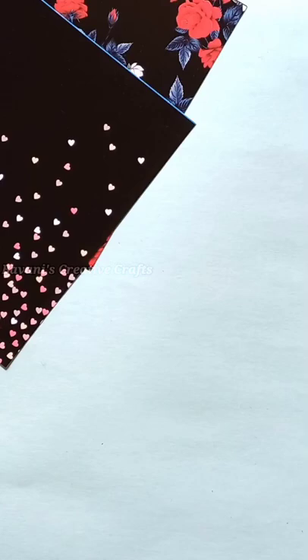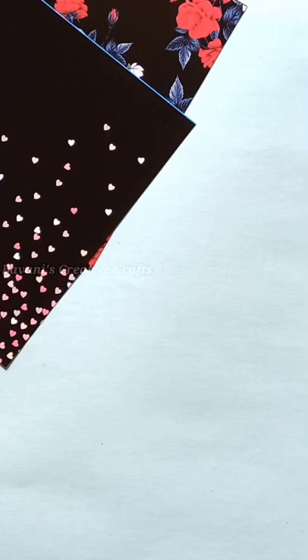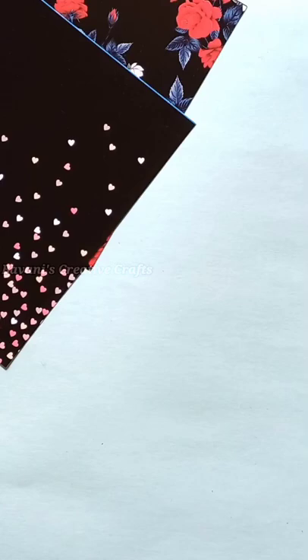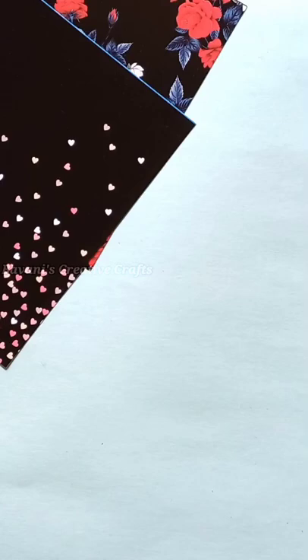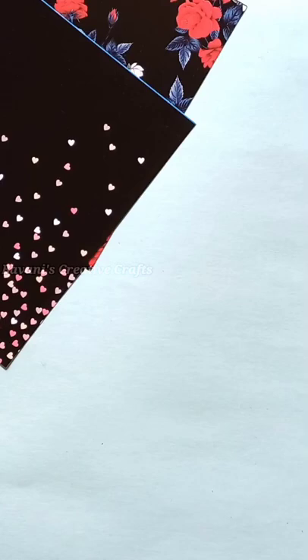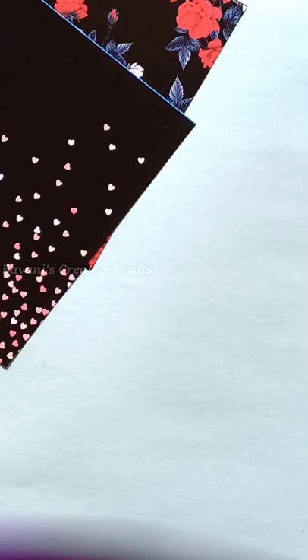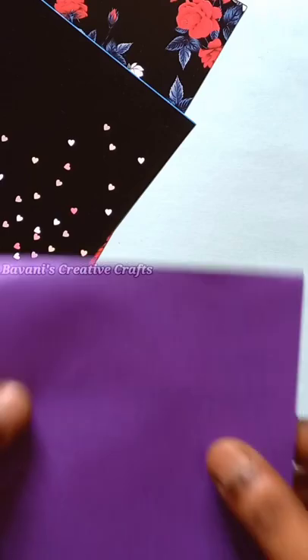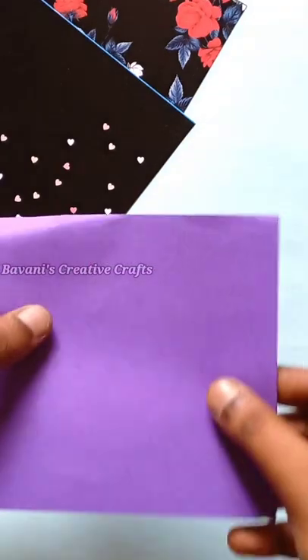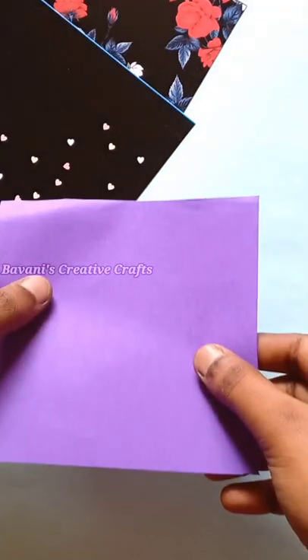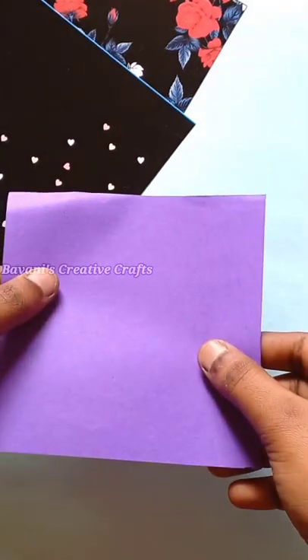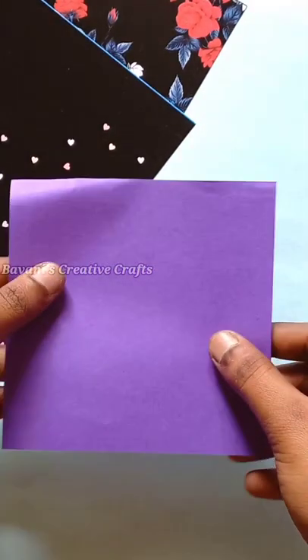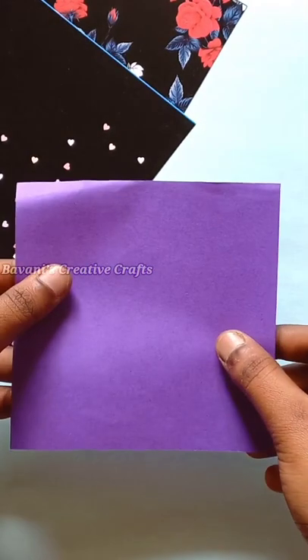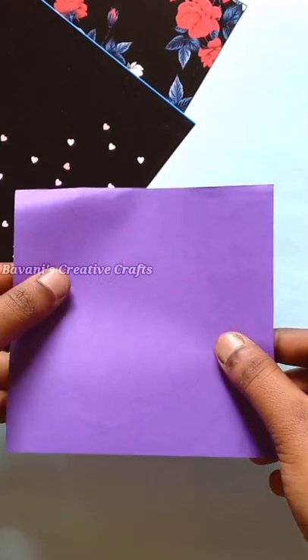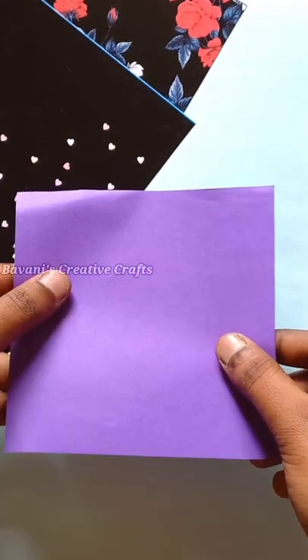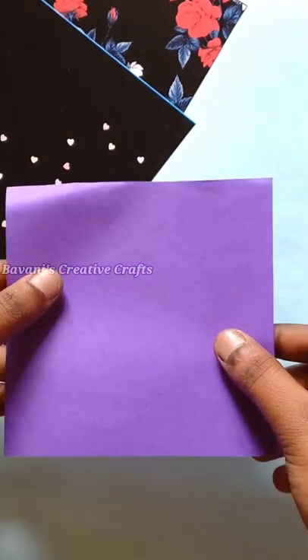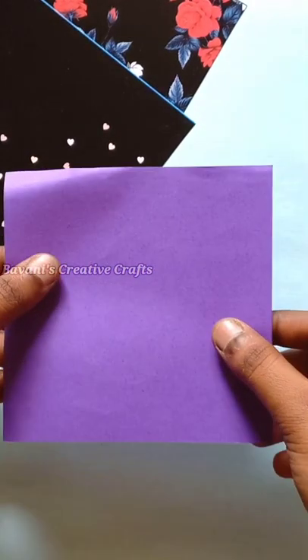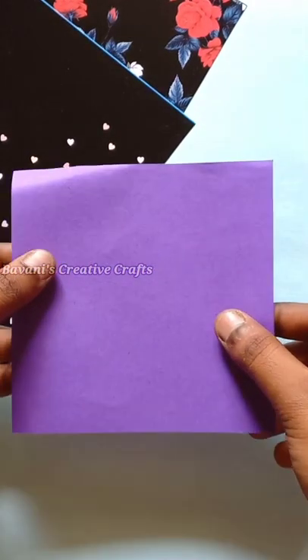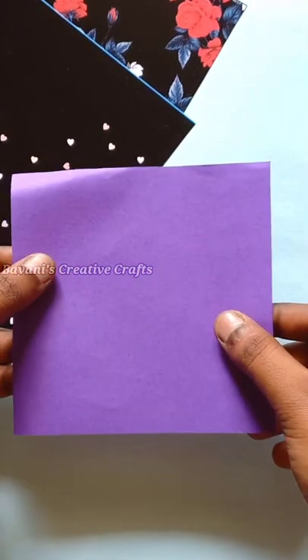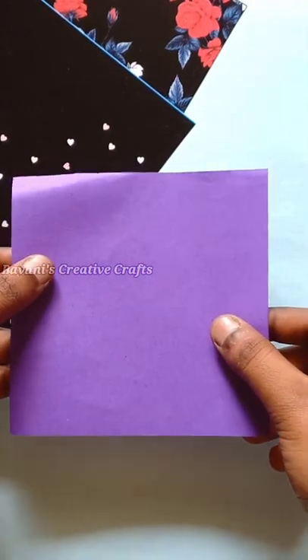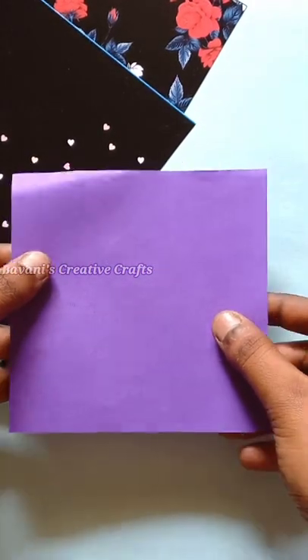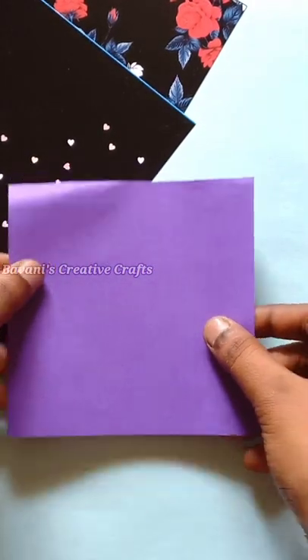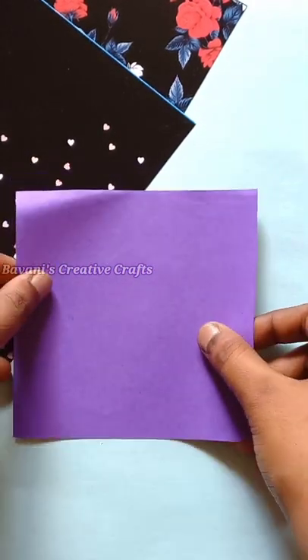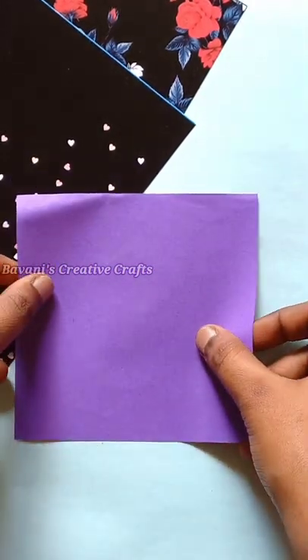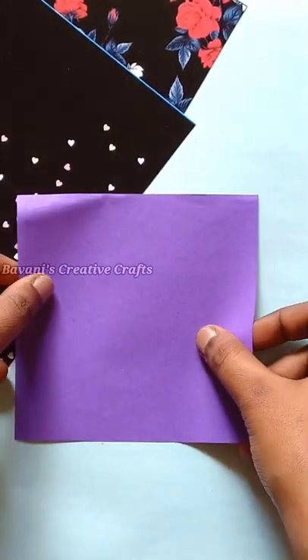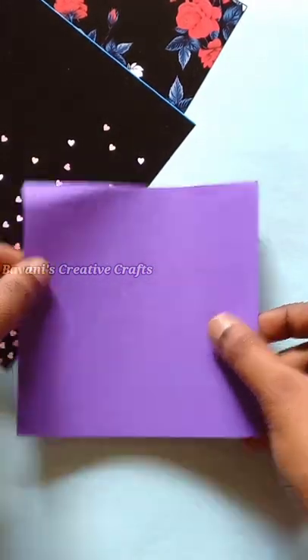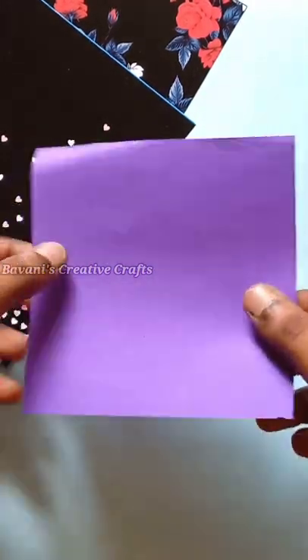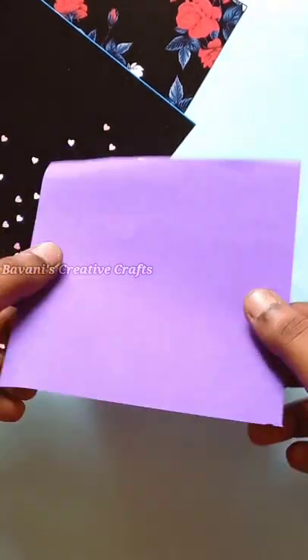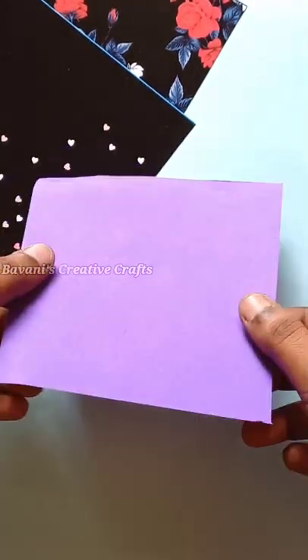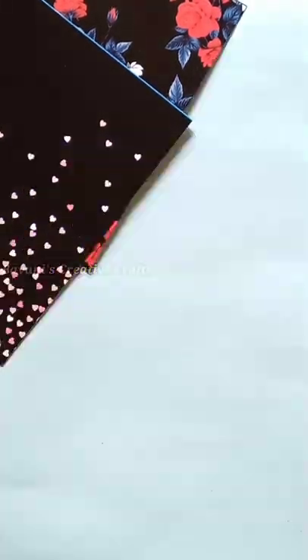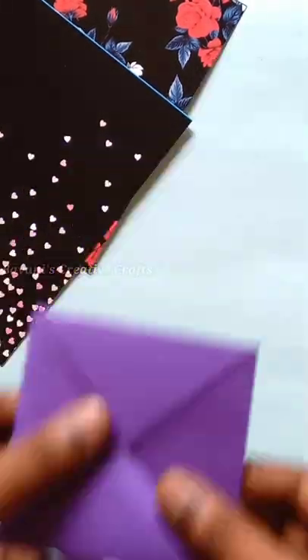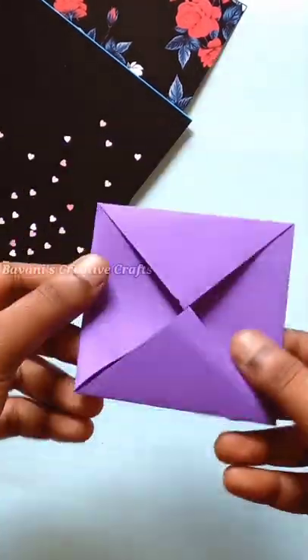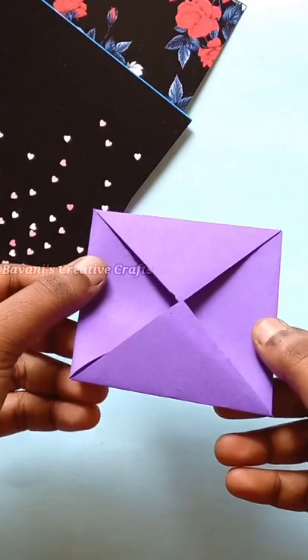Hello friends. We have a mini organizer box. I am going to fold this paper.